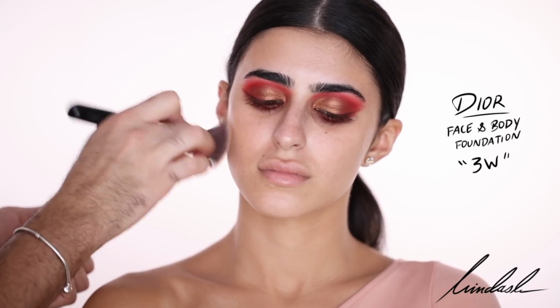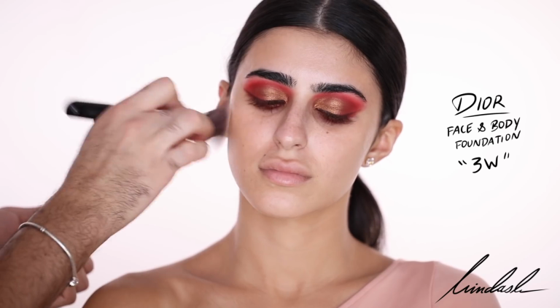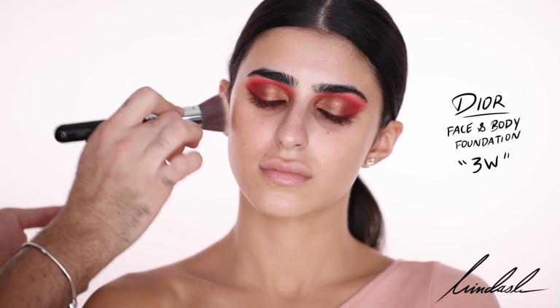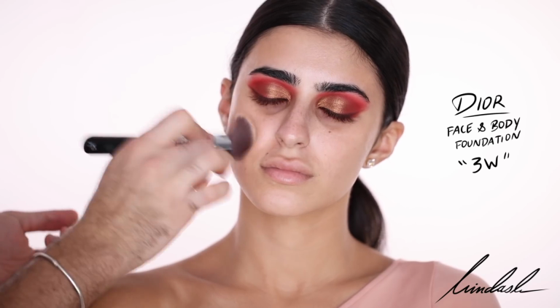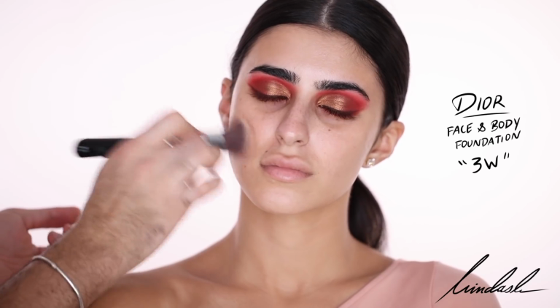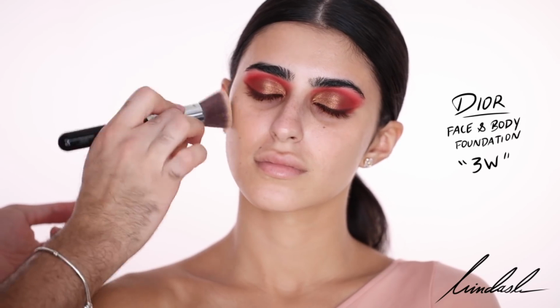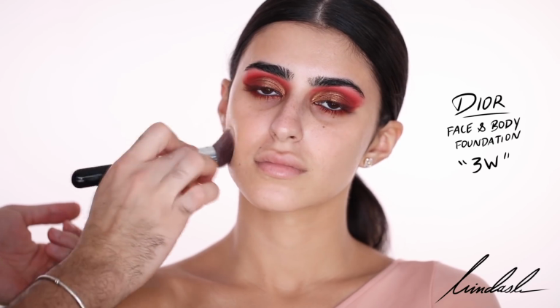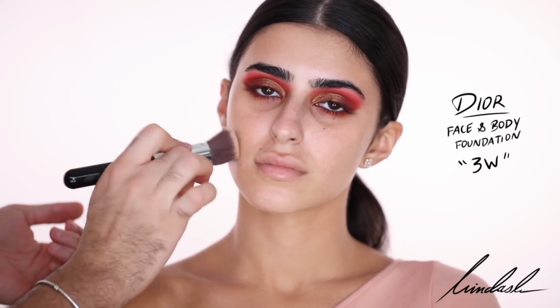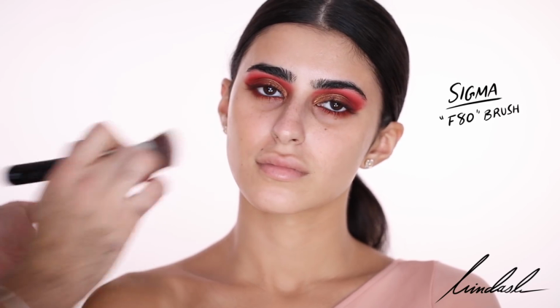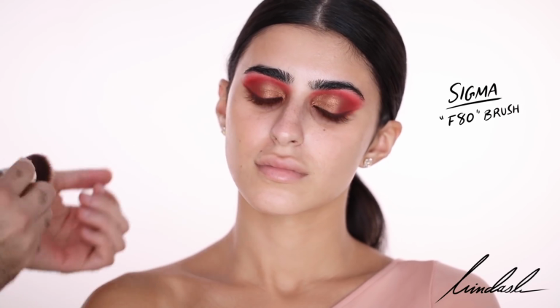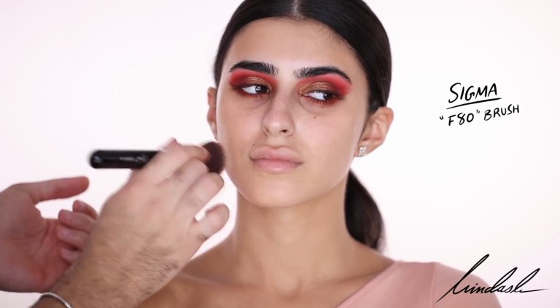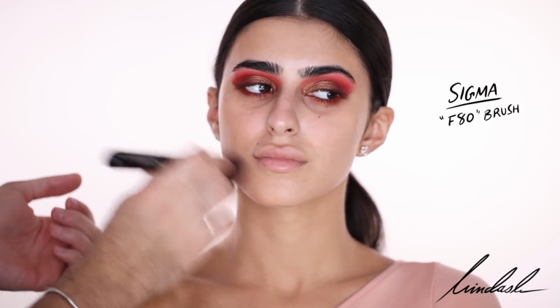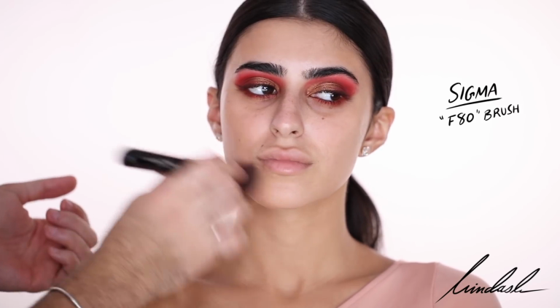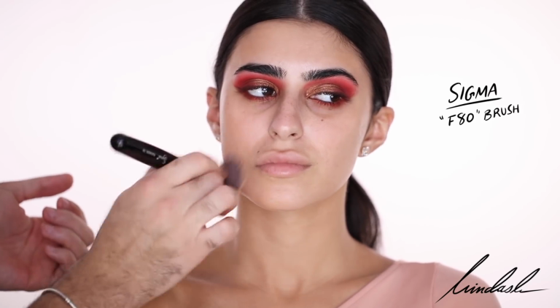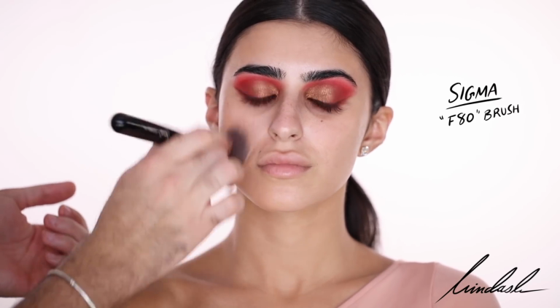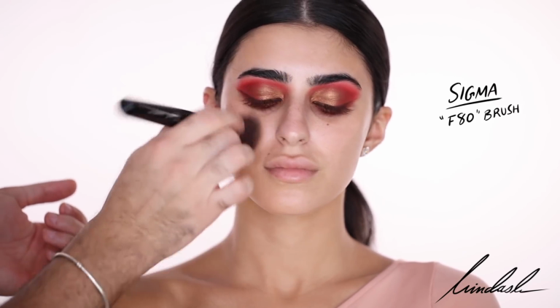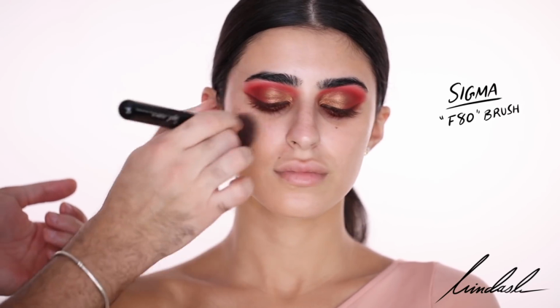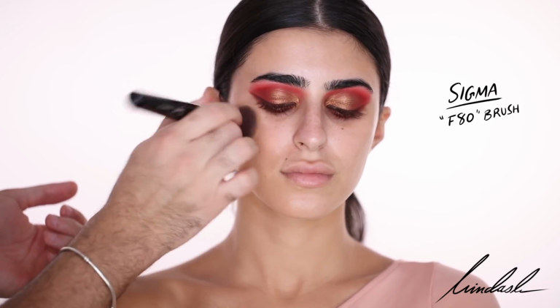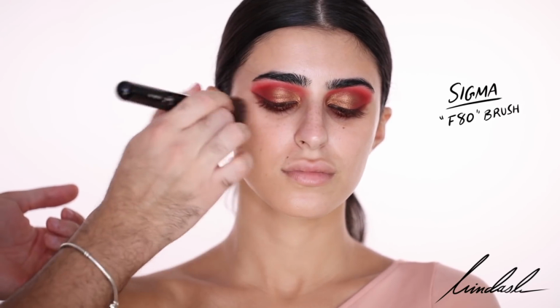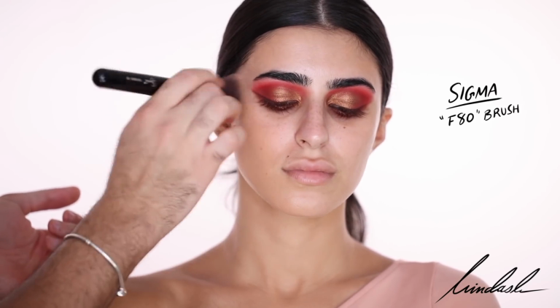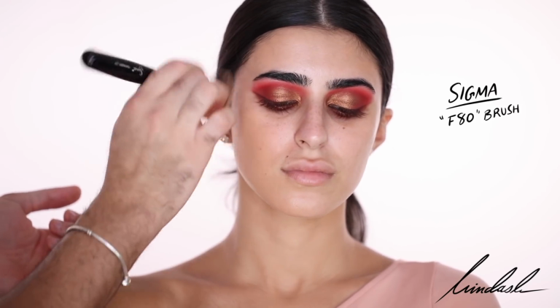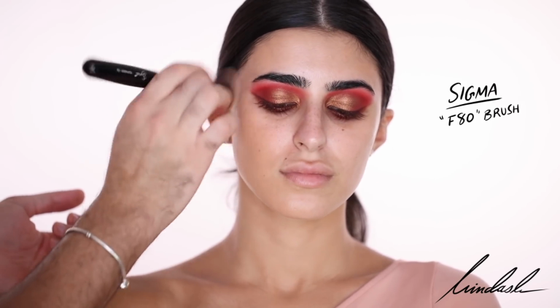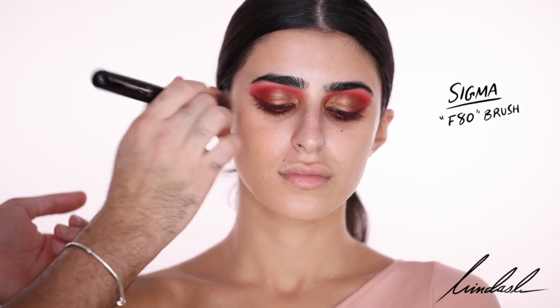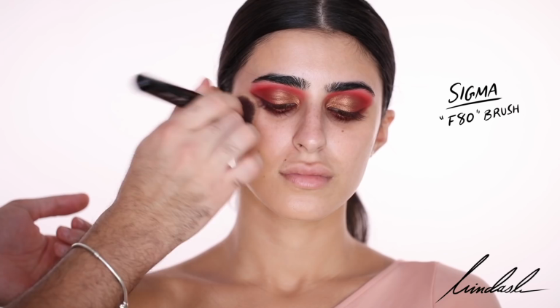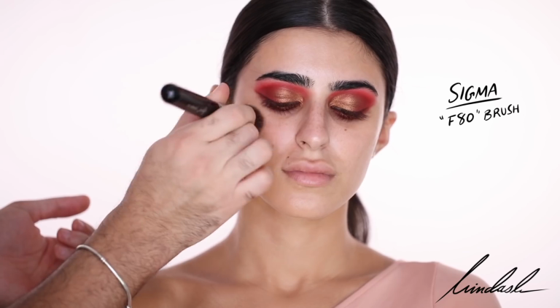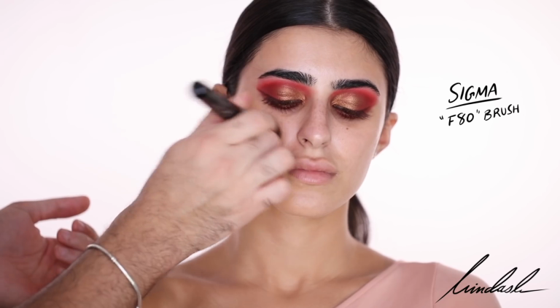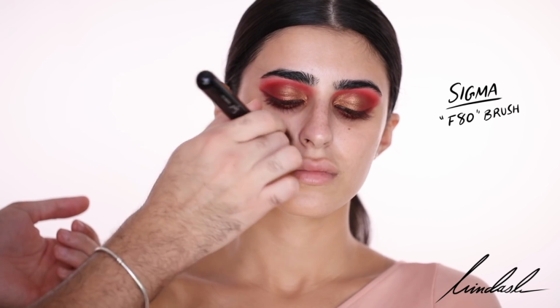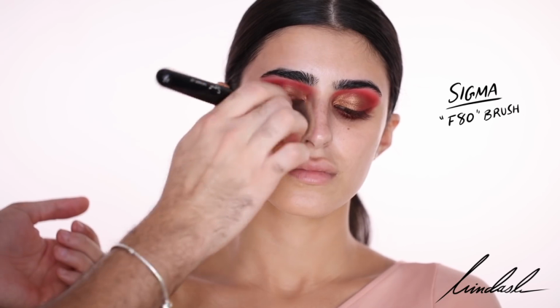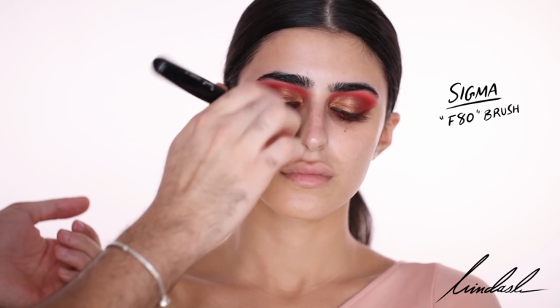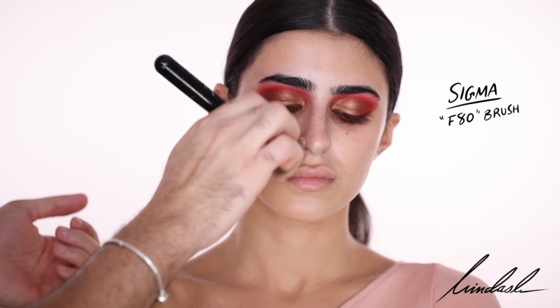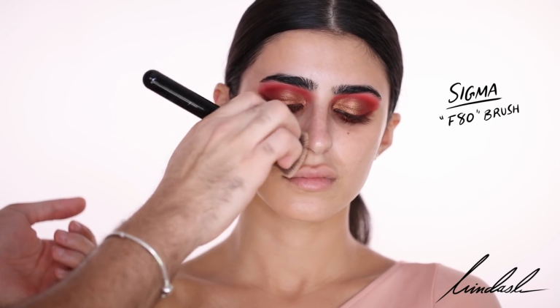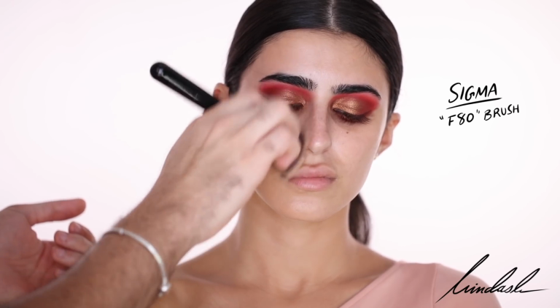As usual for foundation, I'm going in with the Dior Face and Body Foundation in the color 3W, and I'm going to be buffing that into the skin with a Sigma flat kabuki F80 brush.